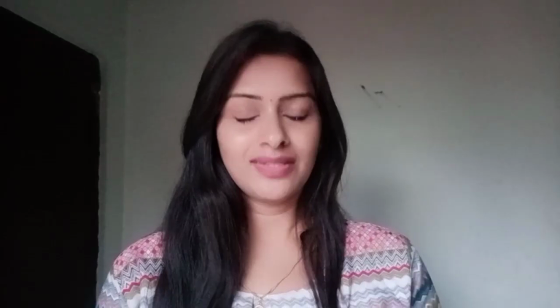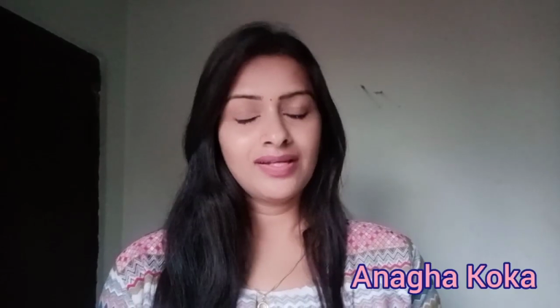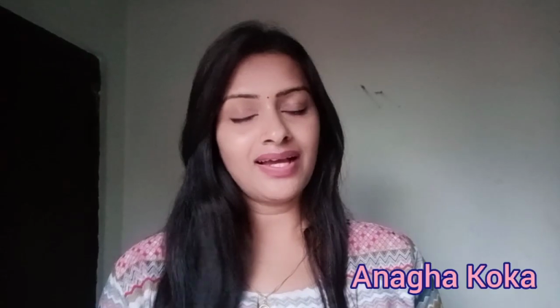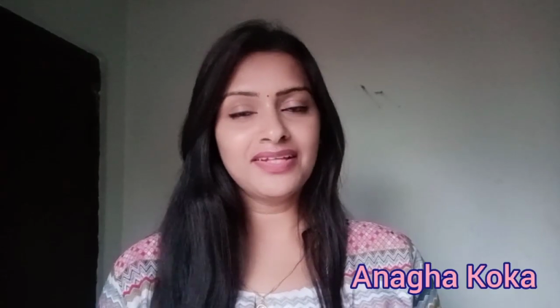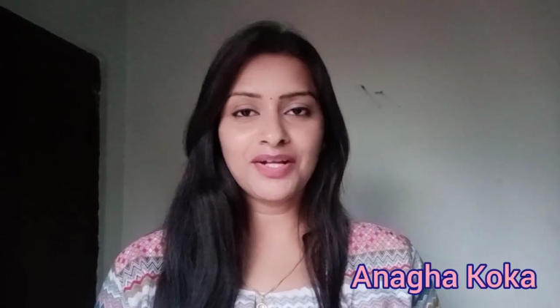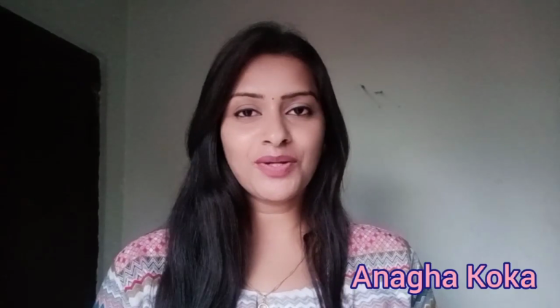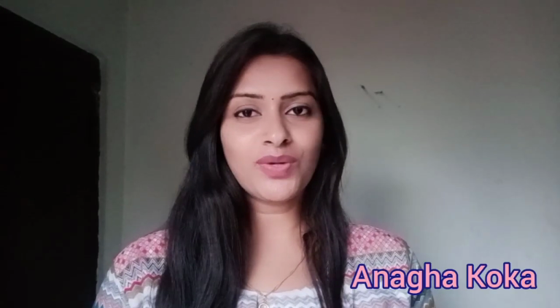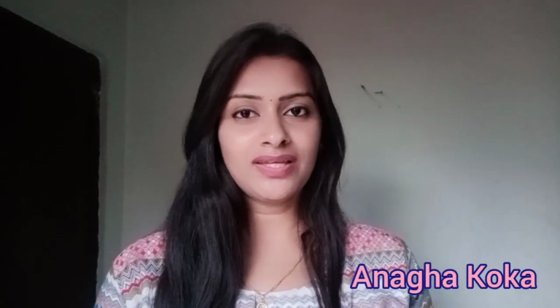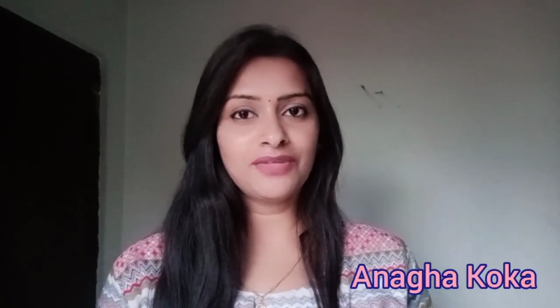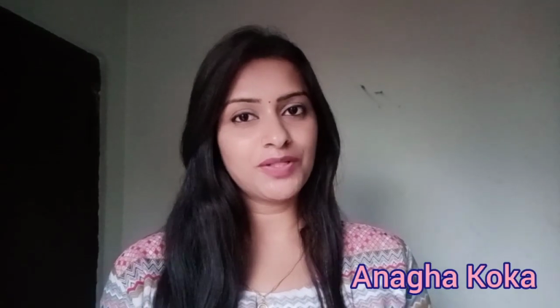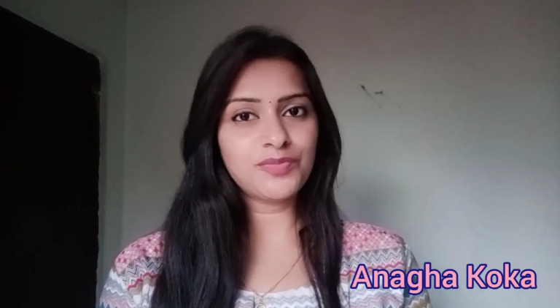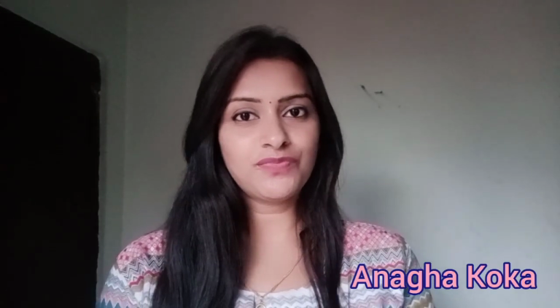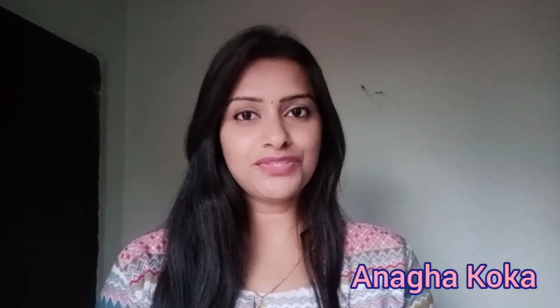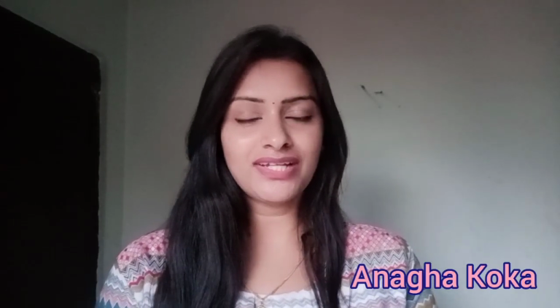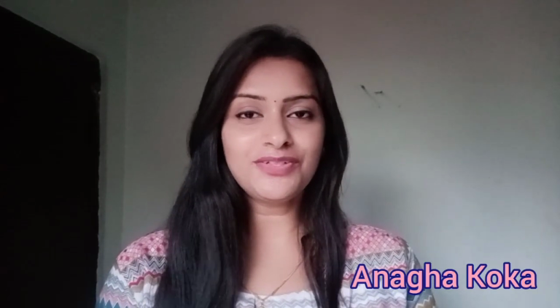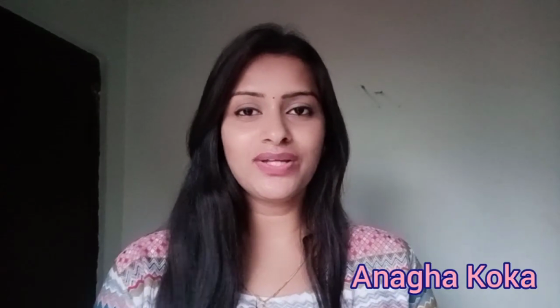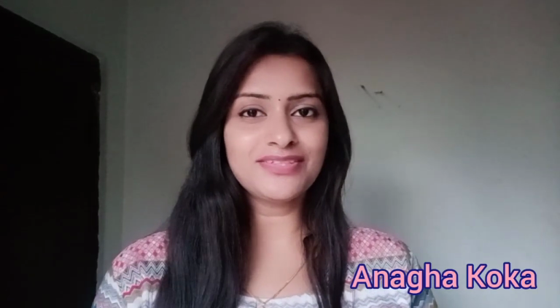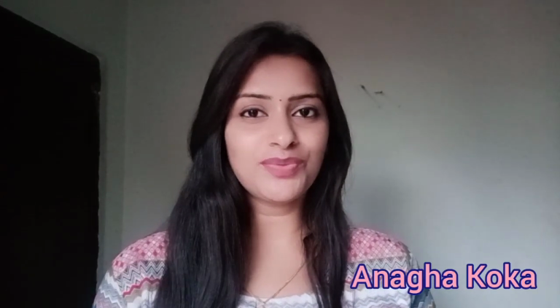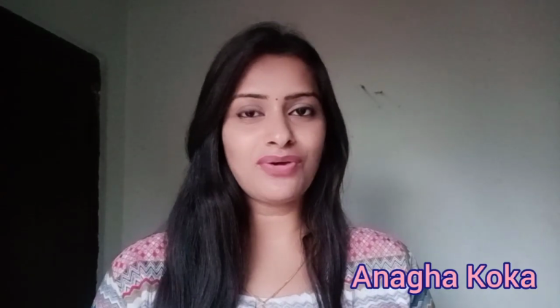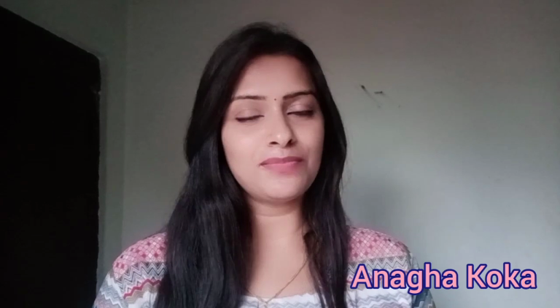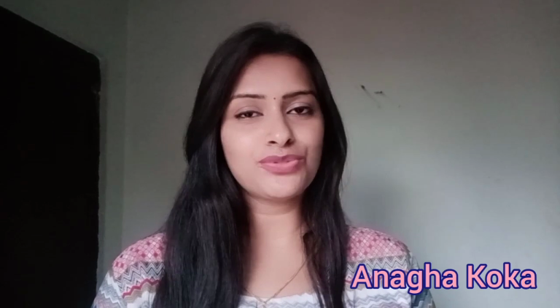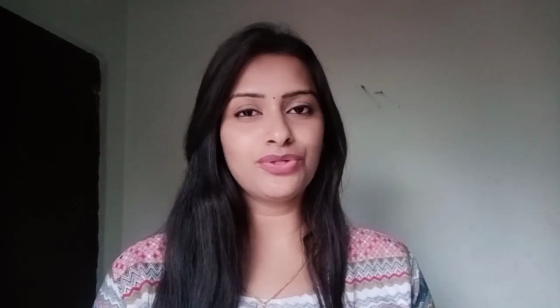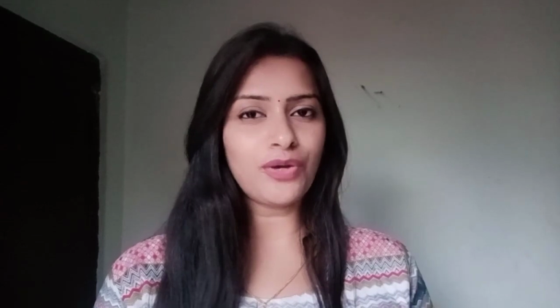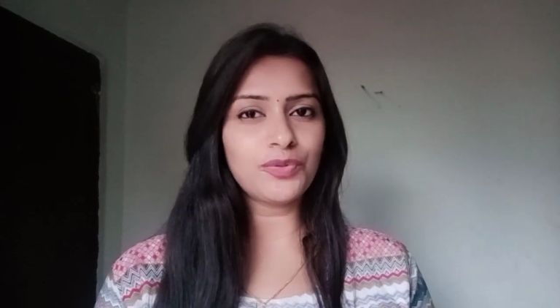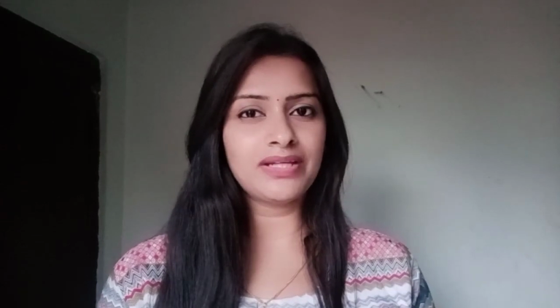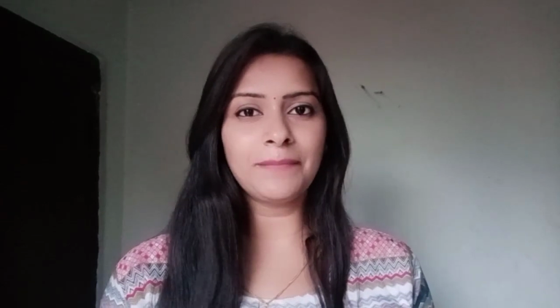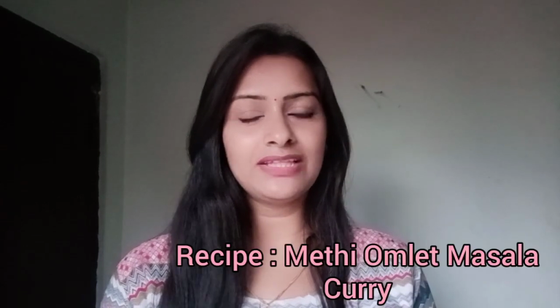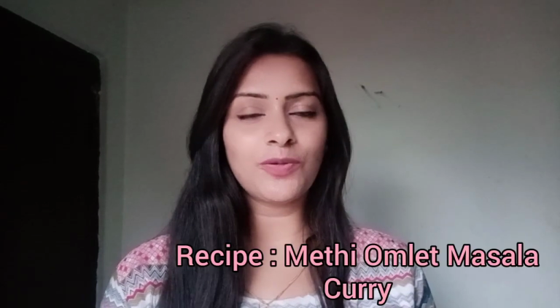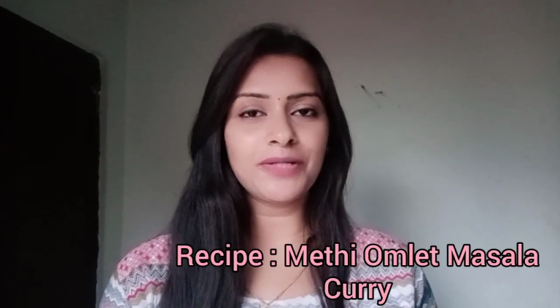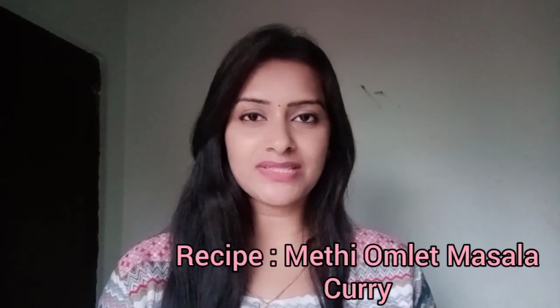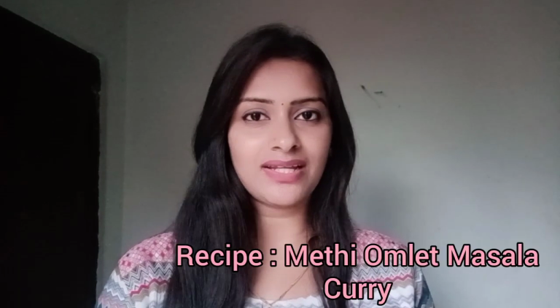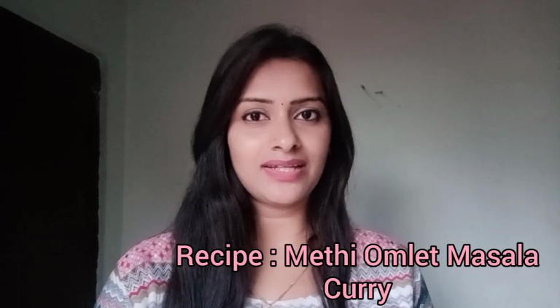Hi there, Anagha Koka here. Welcome to my food channel. Today in this video, I'll be showing you how to make a methi omelette masala curry.